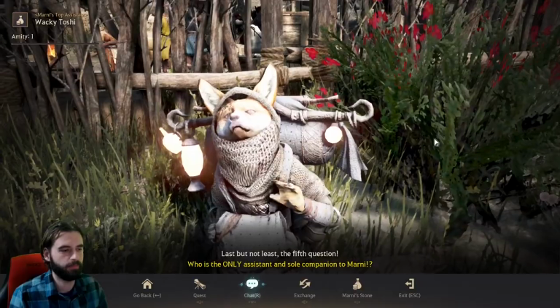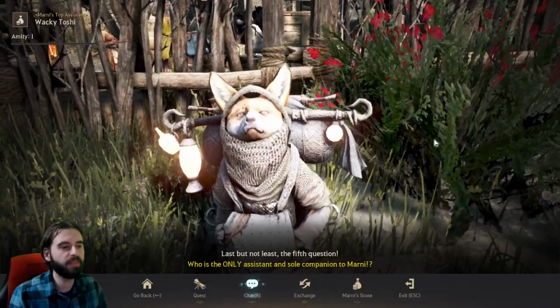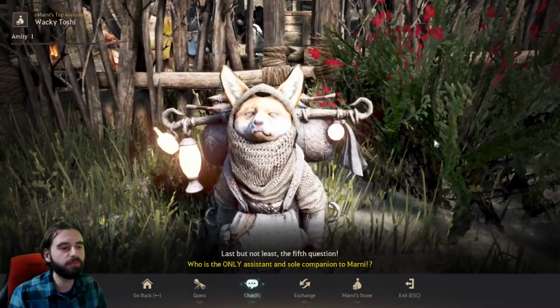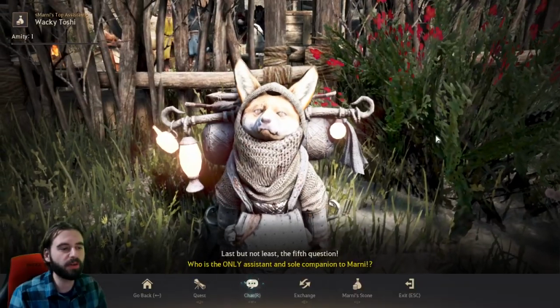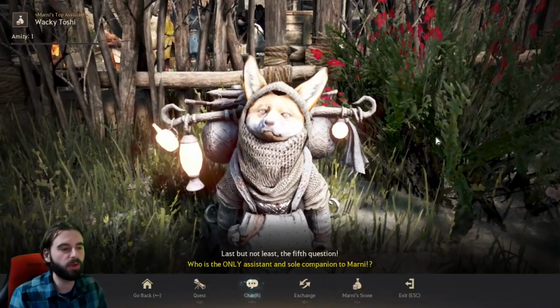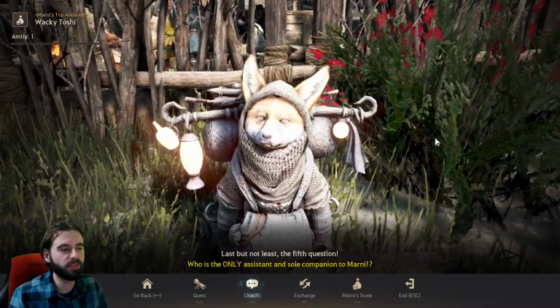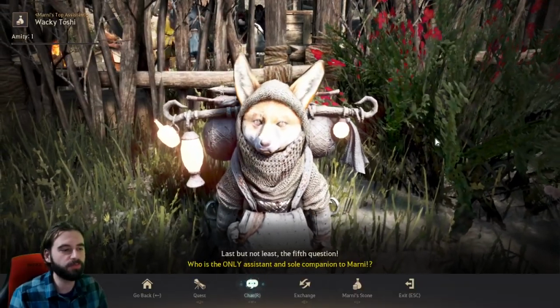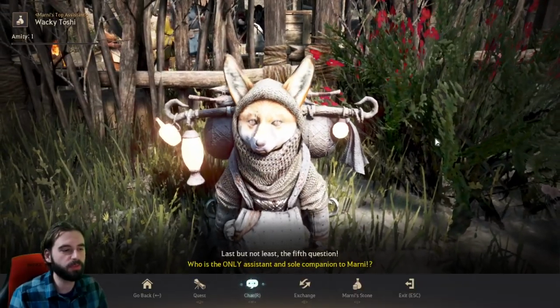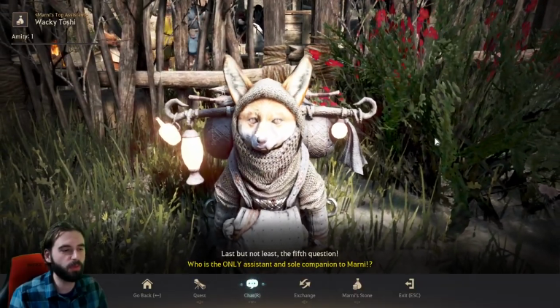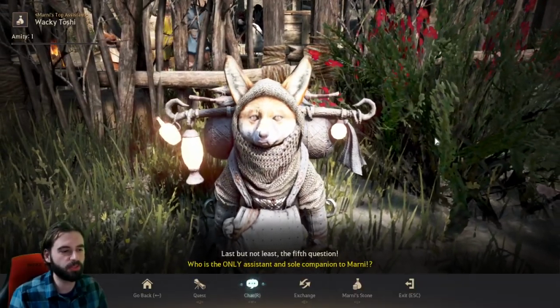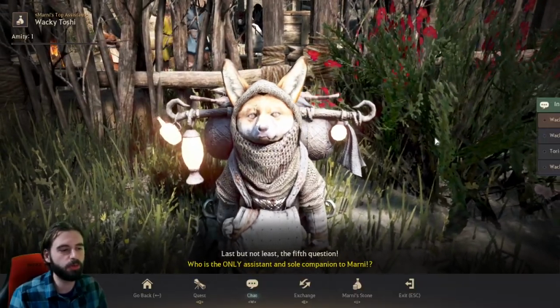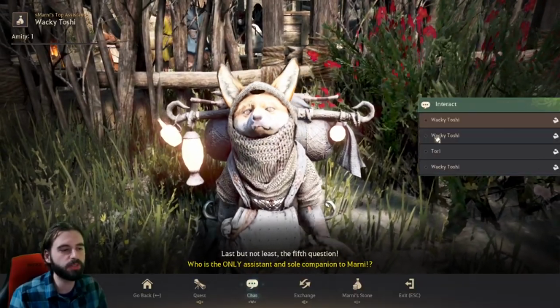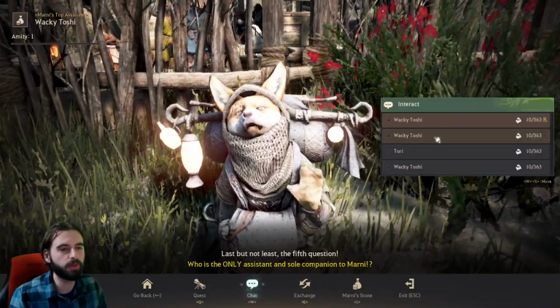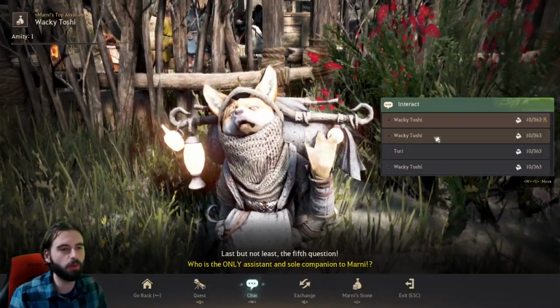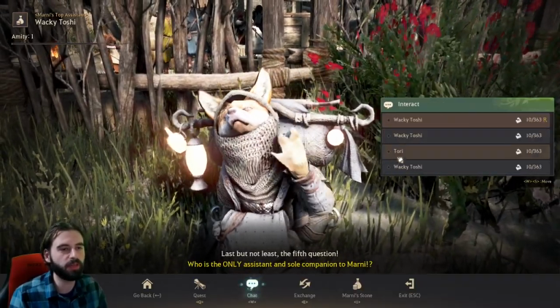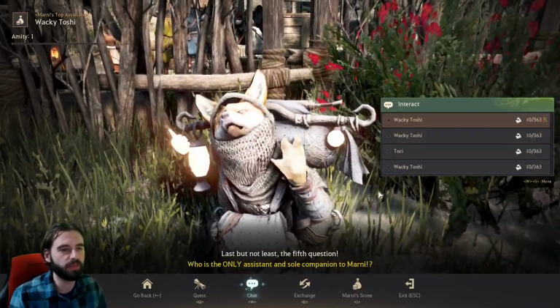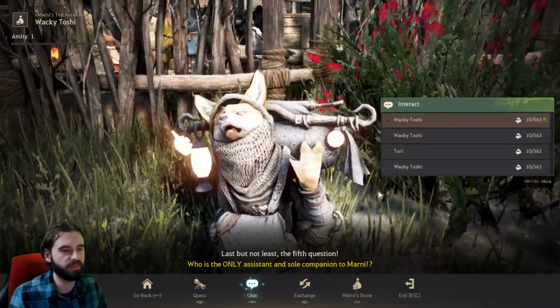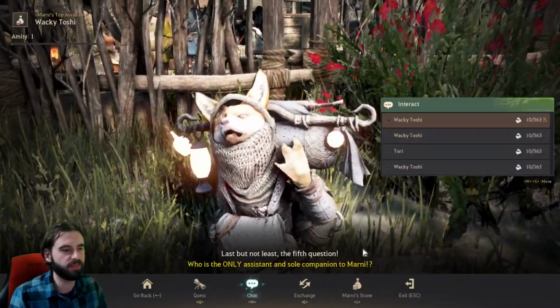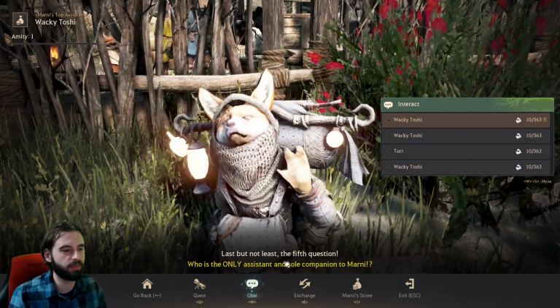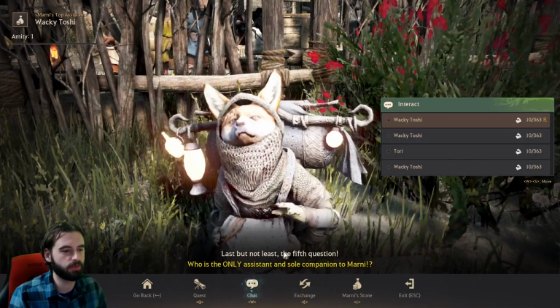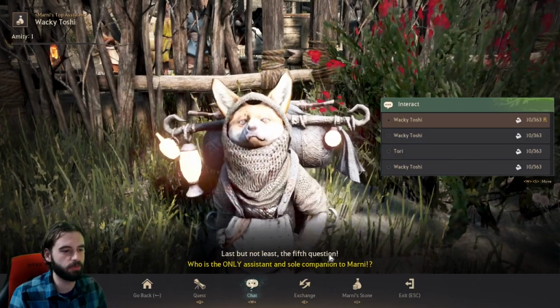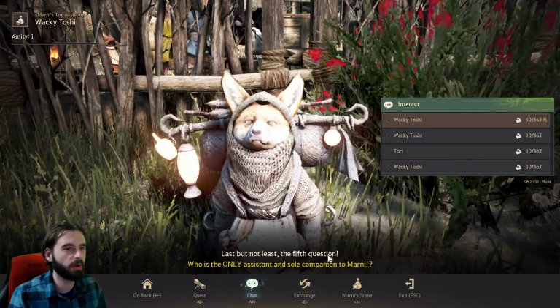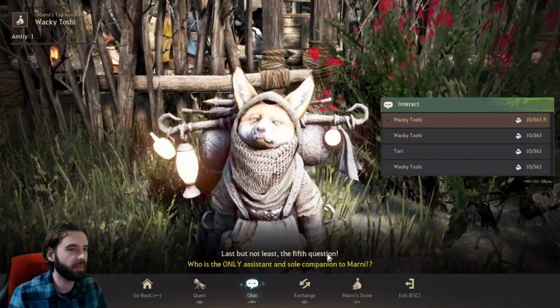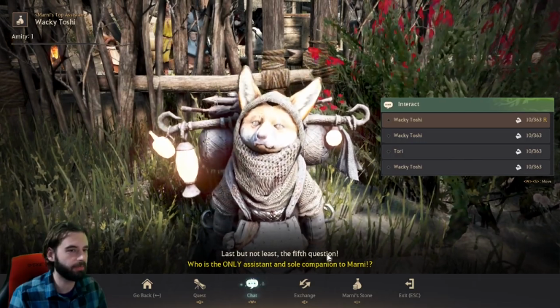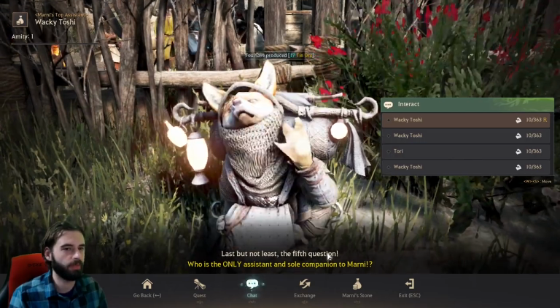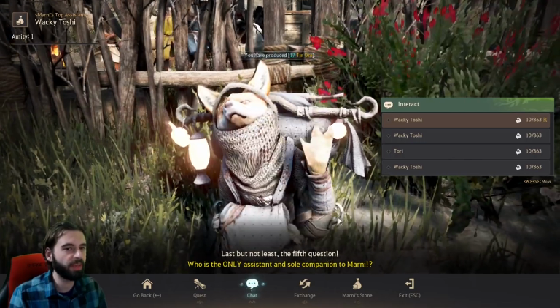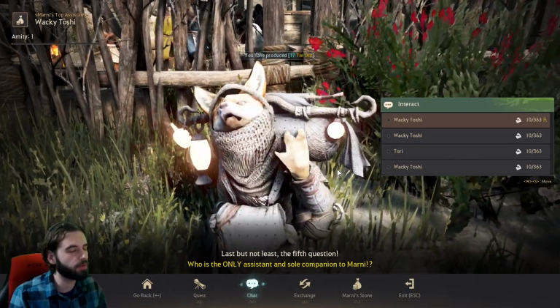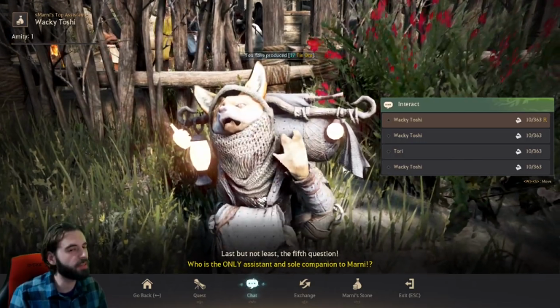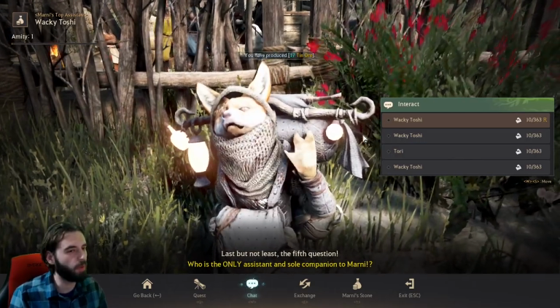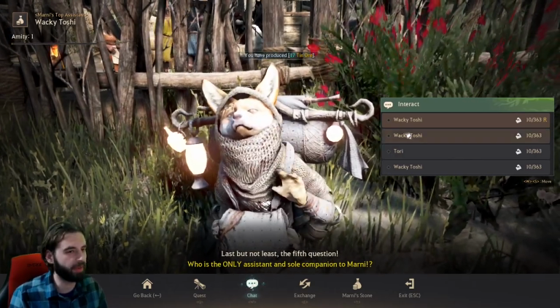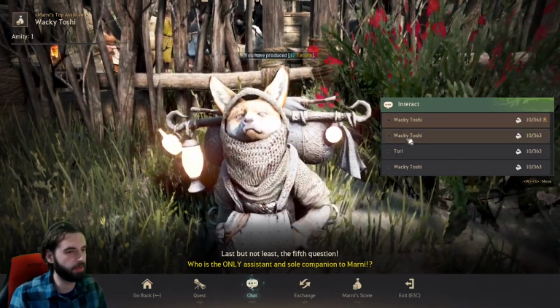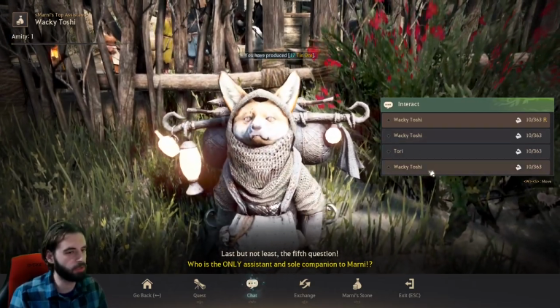And the final question, the fifth question: who is the only assistant to Marni? The answer is Wacky Toshi.